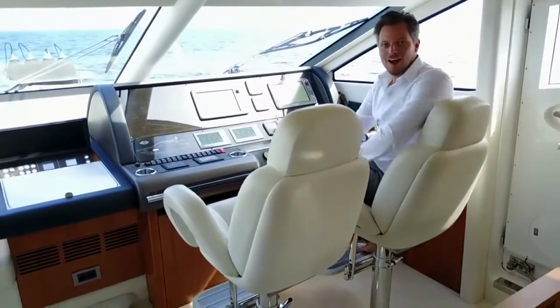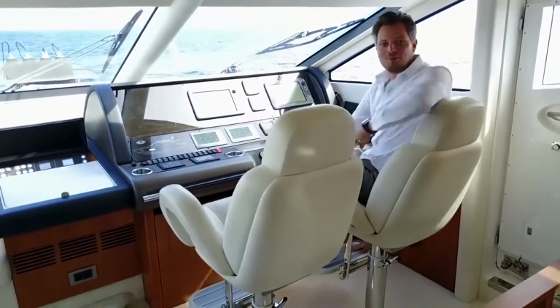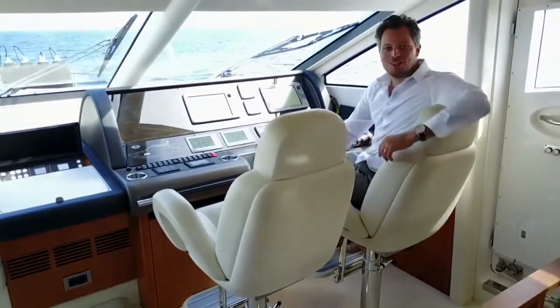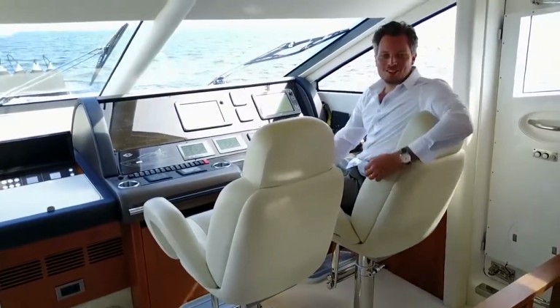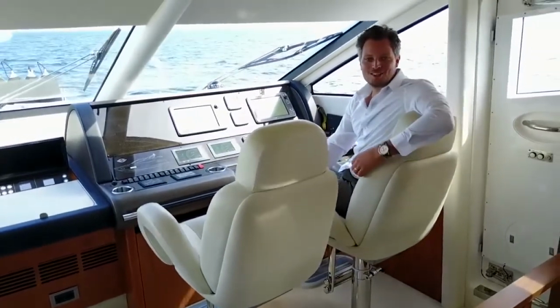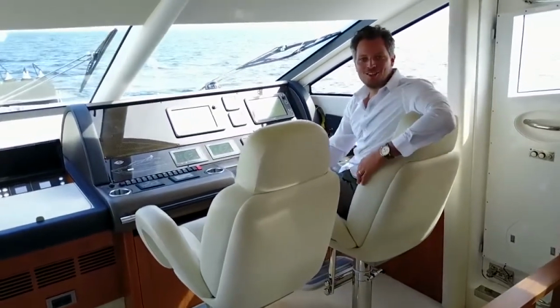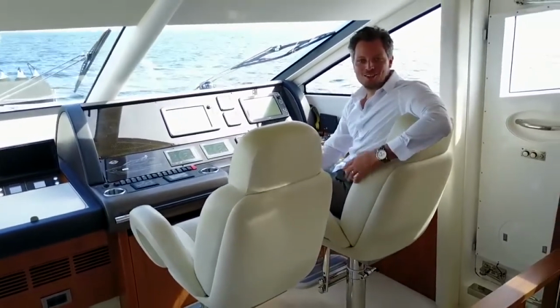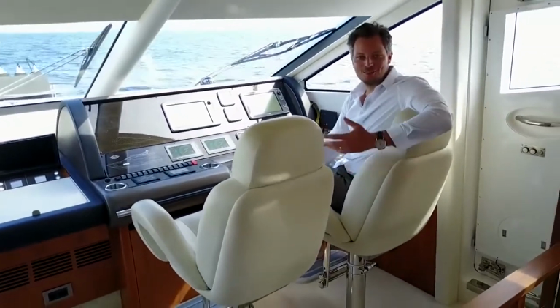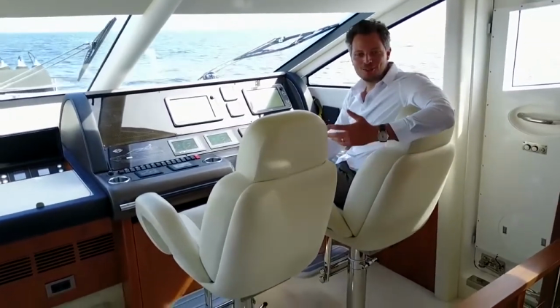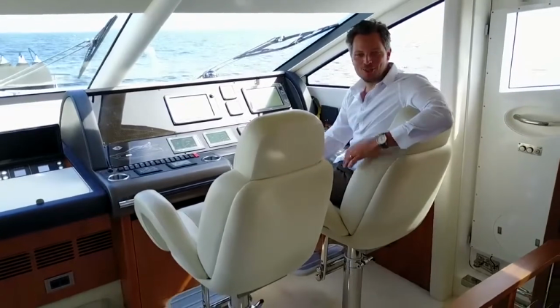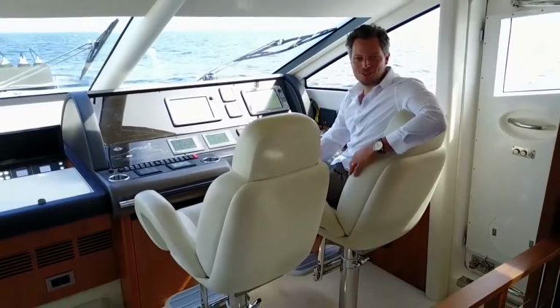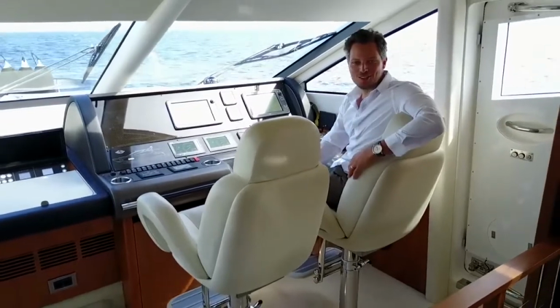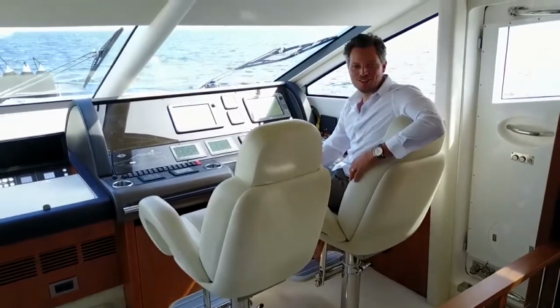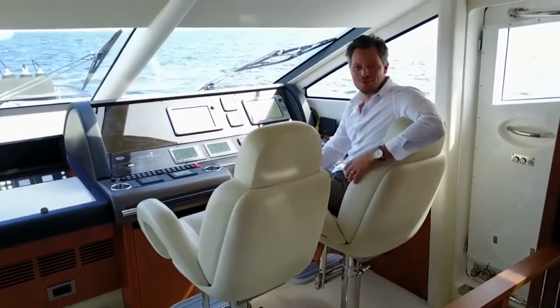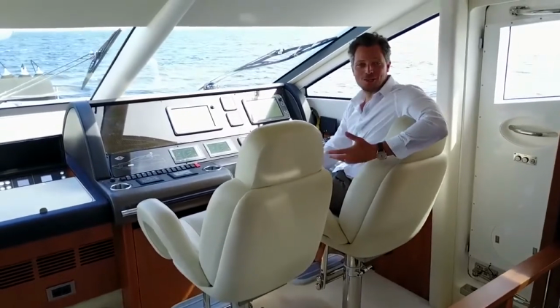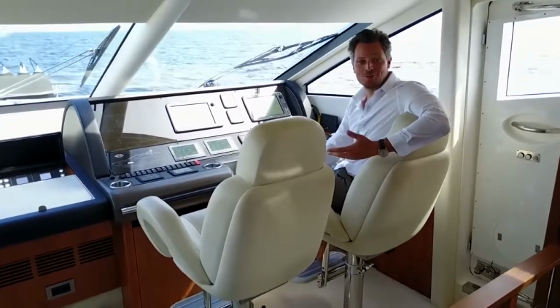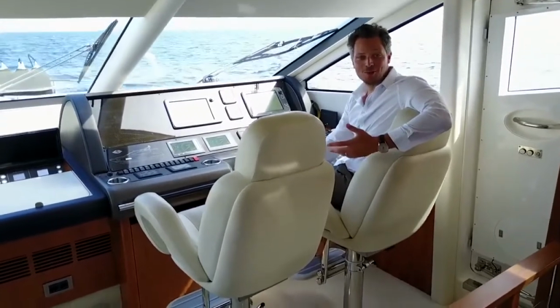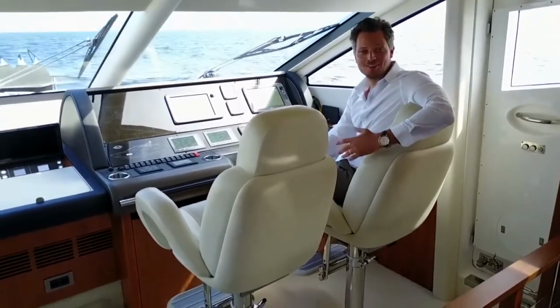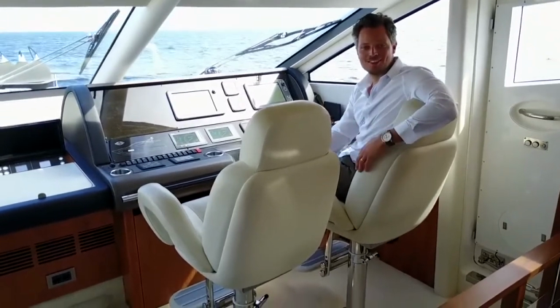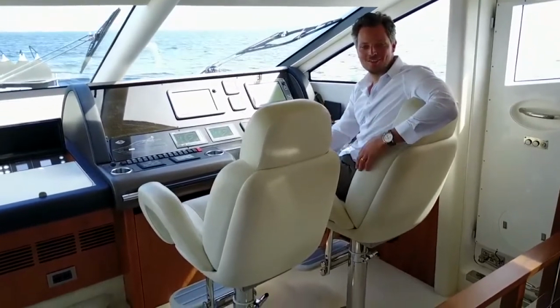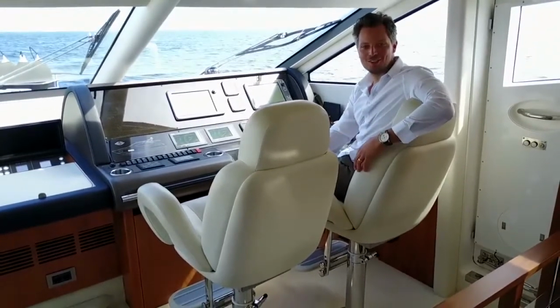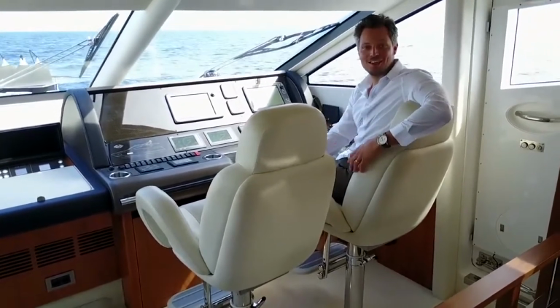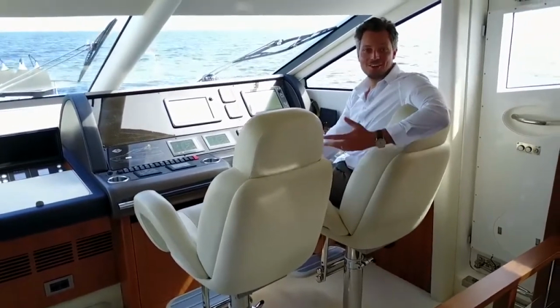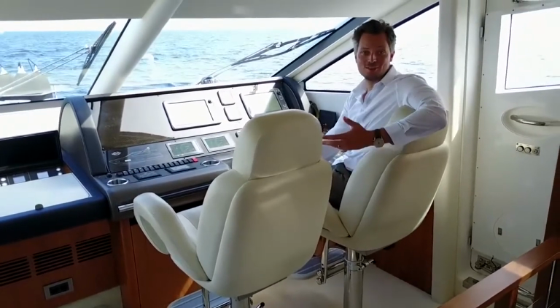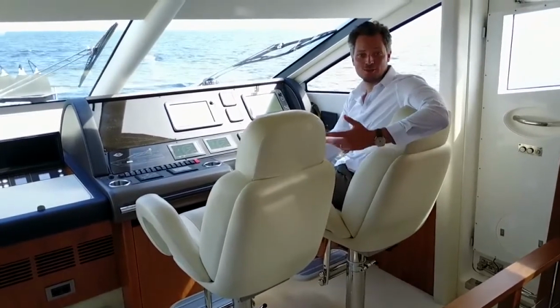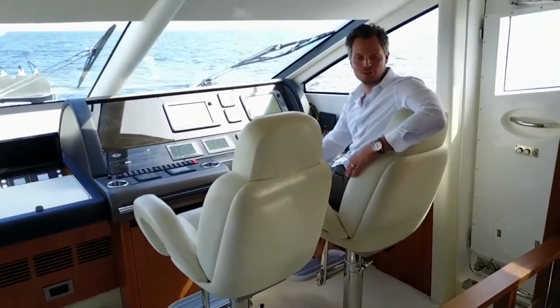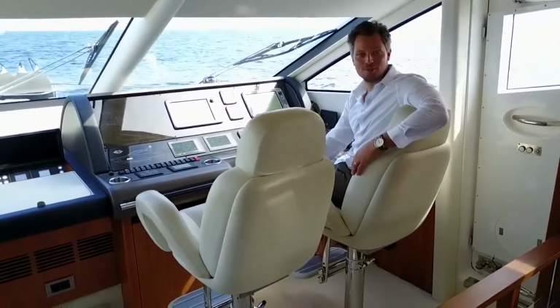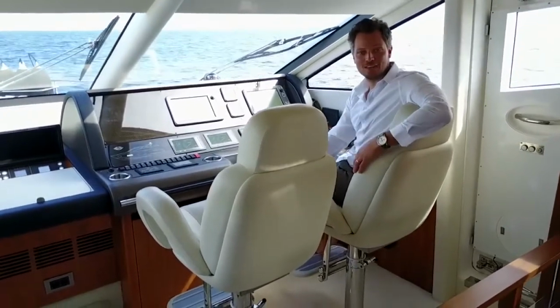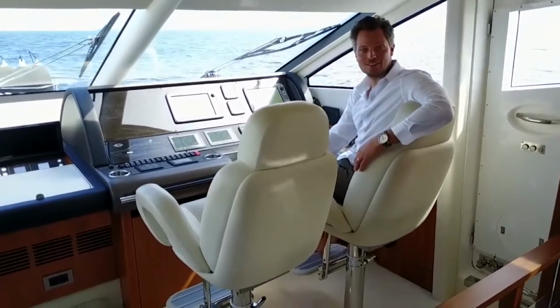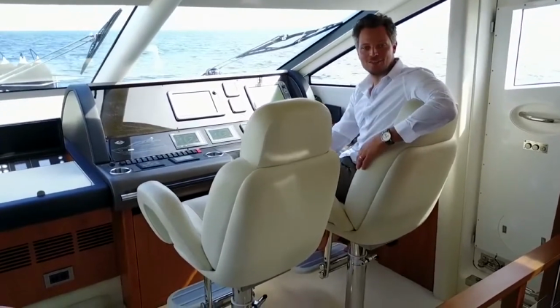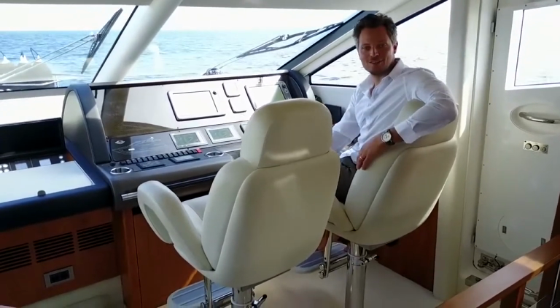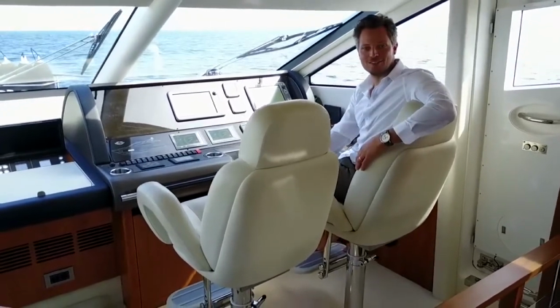Hi, I'm Cornelius Kistler of Breezy Old Engel Swiss. Welcome on board. Let's have a look together at this beautiful Manhattan 73.